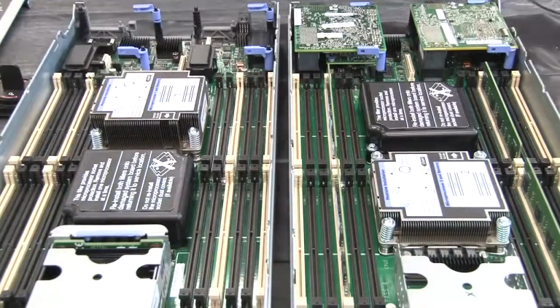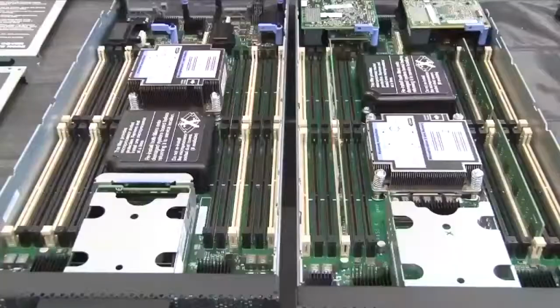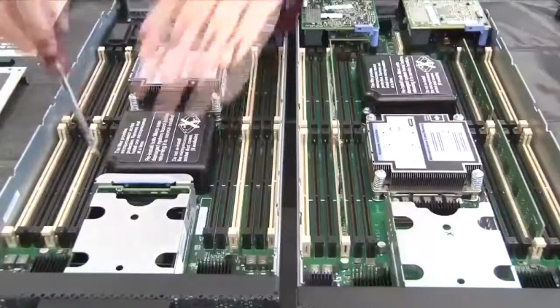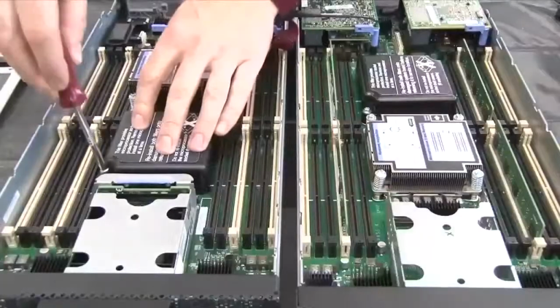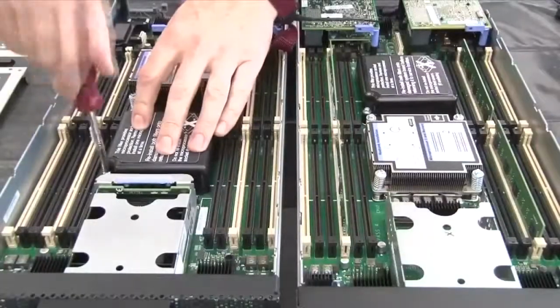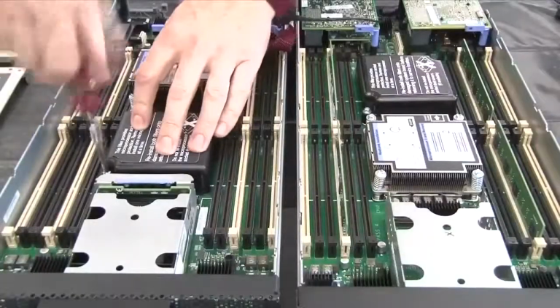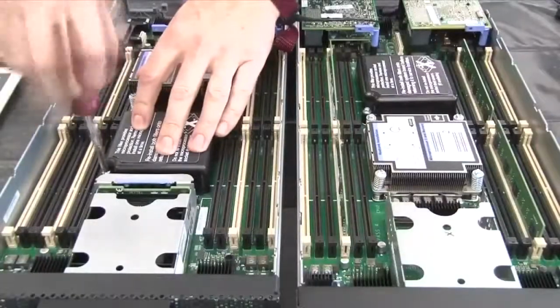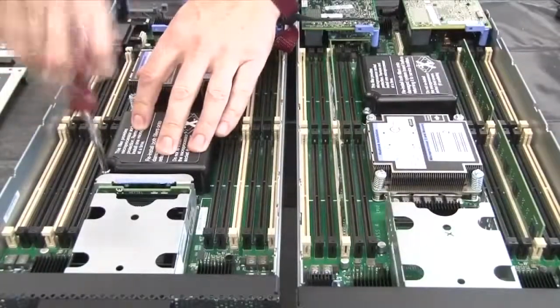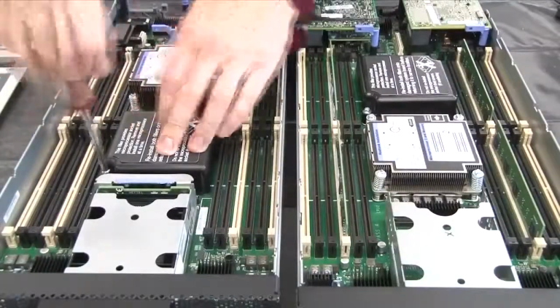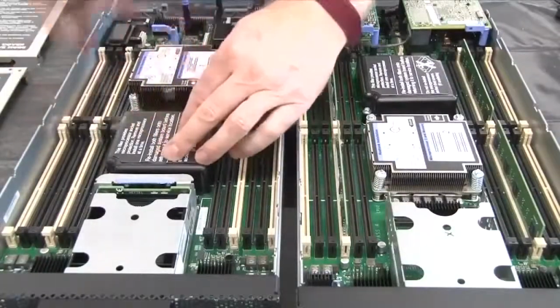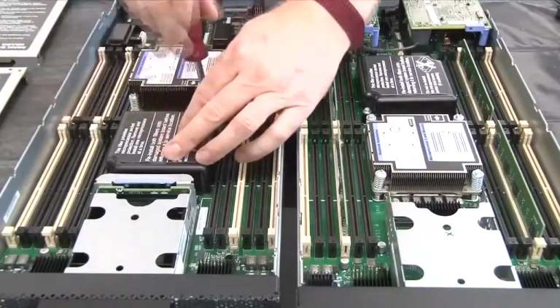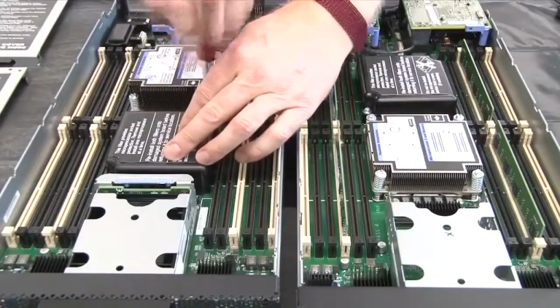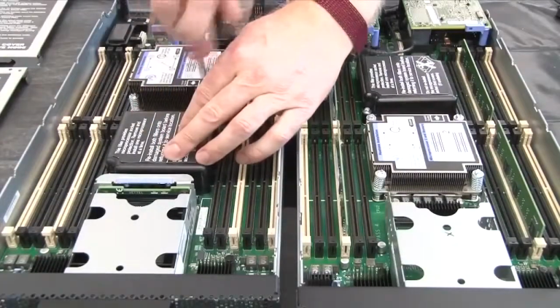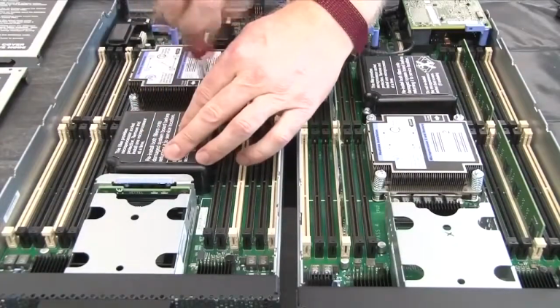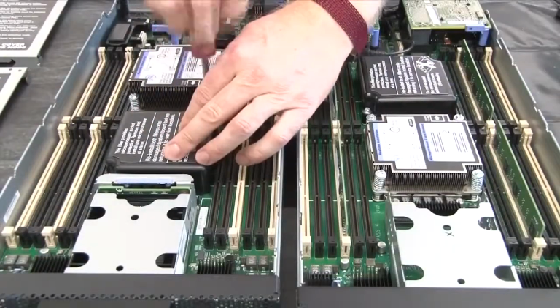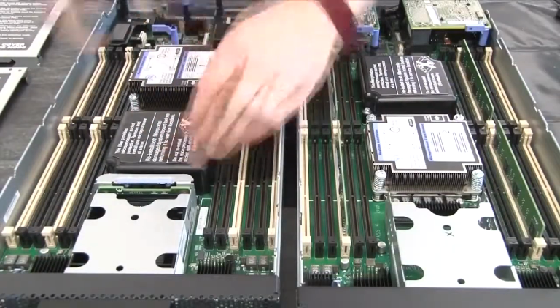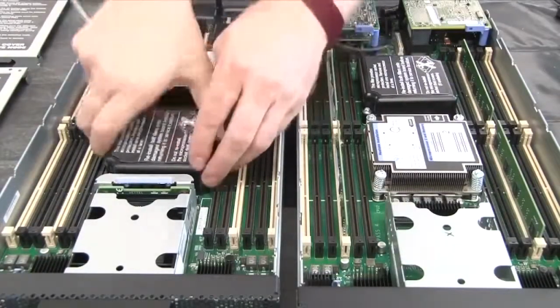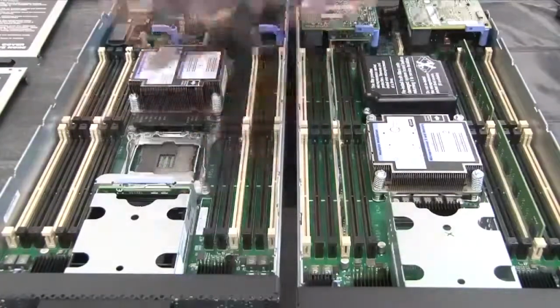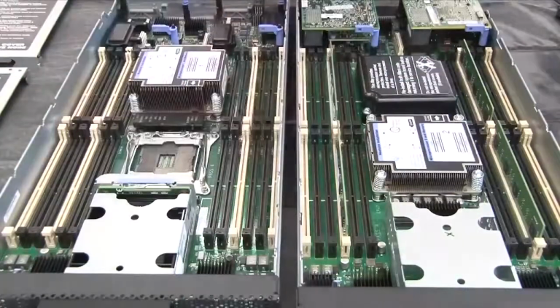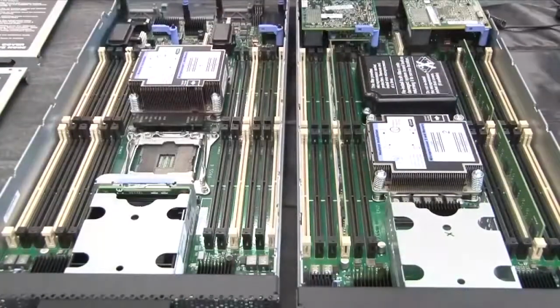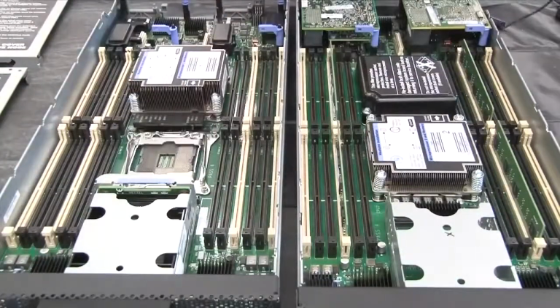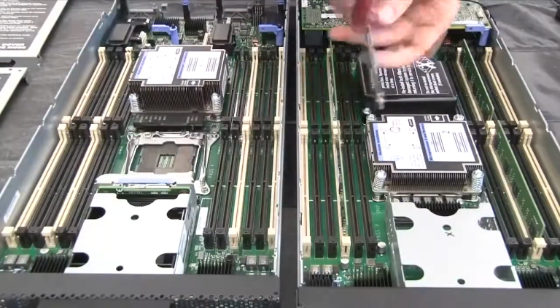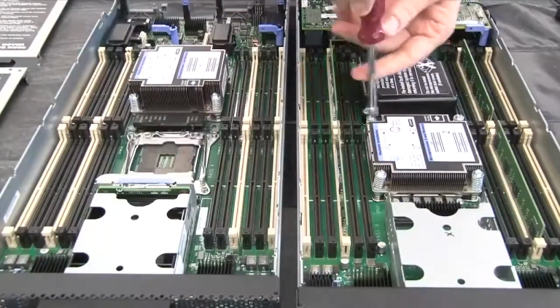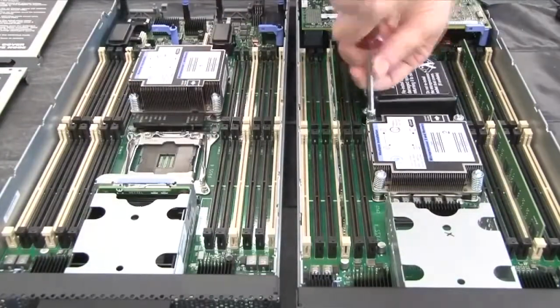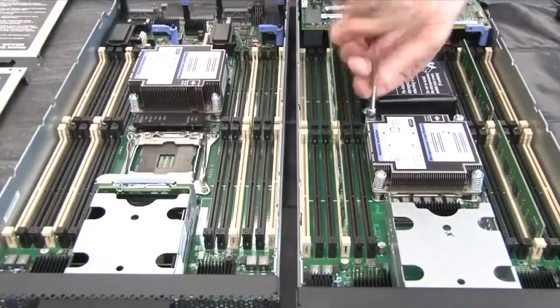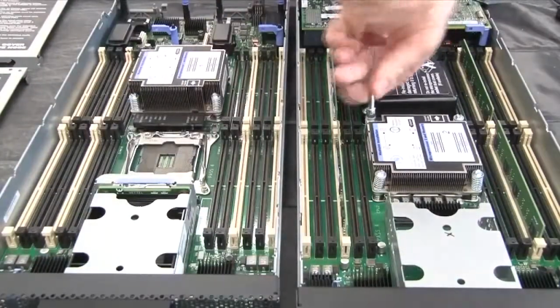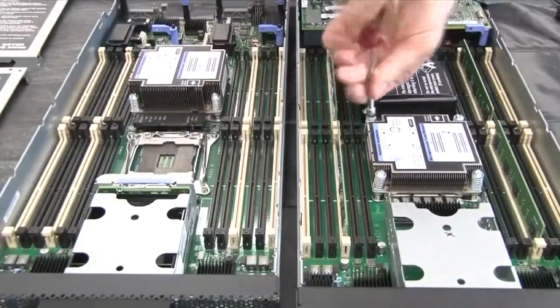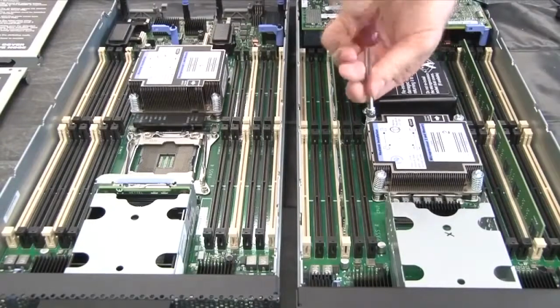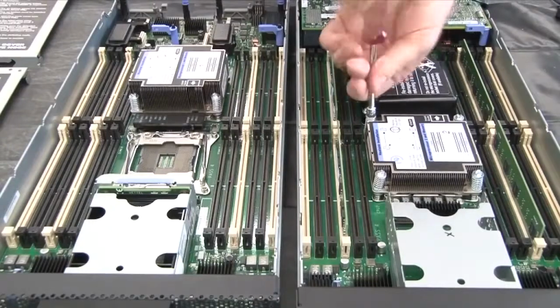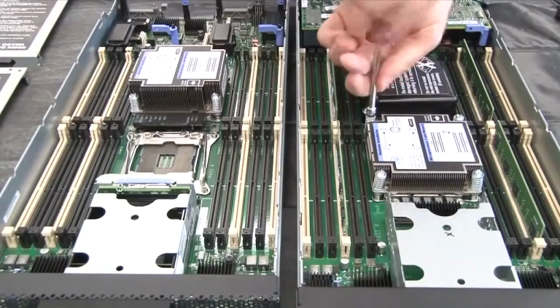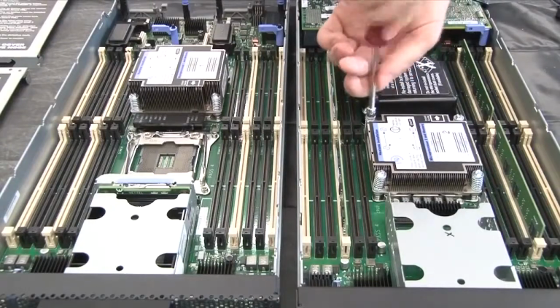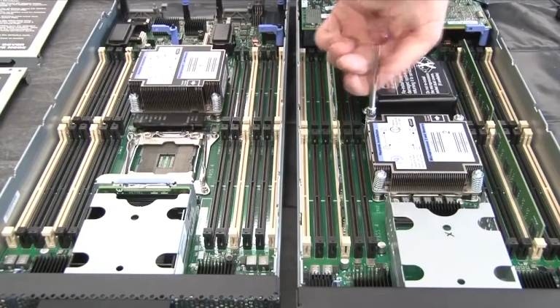If you have a second microprocessor, repeat the steps for microprocessor removal and replacement.